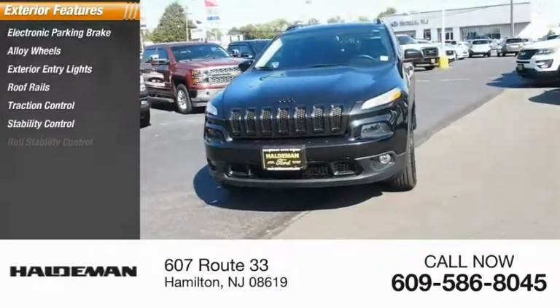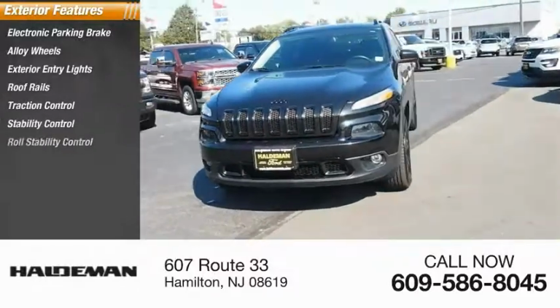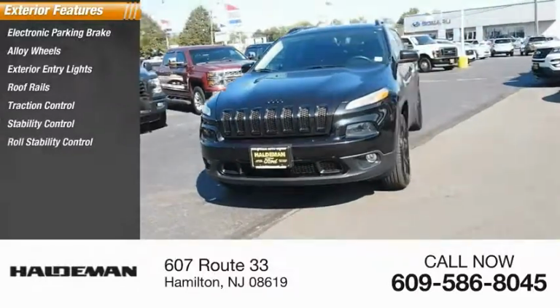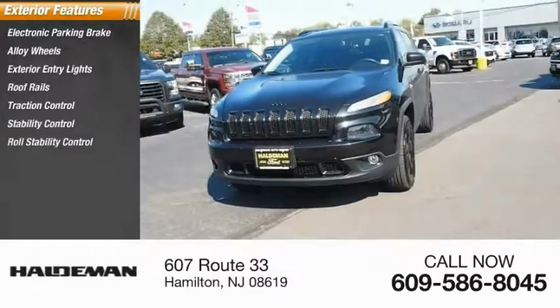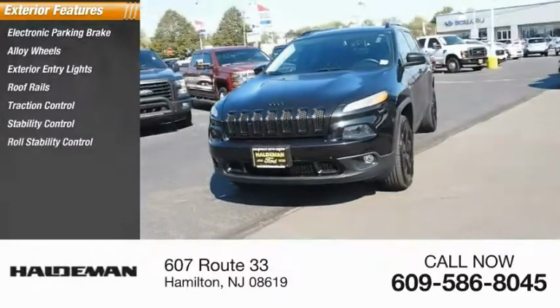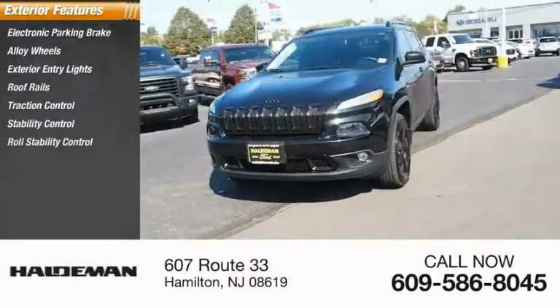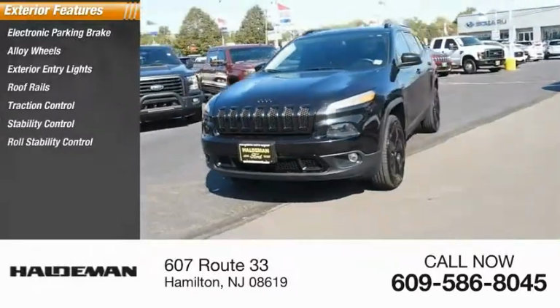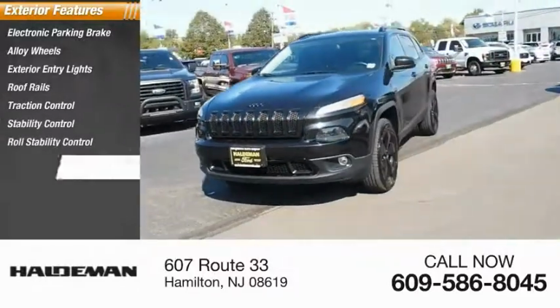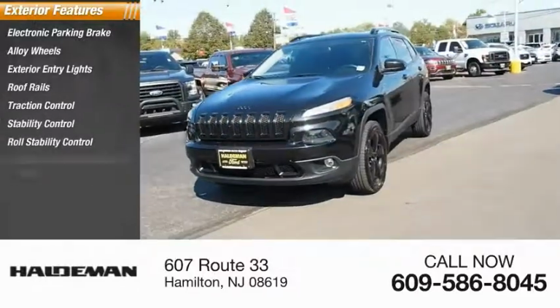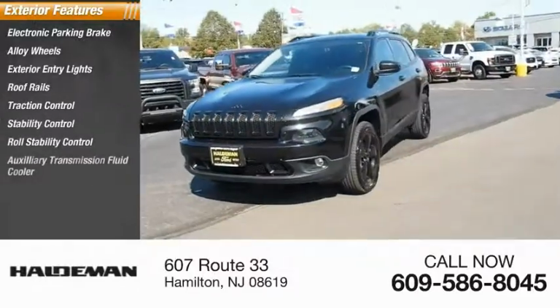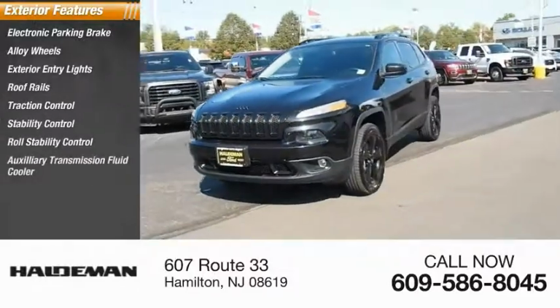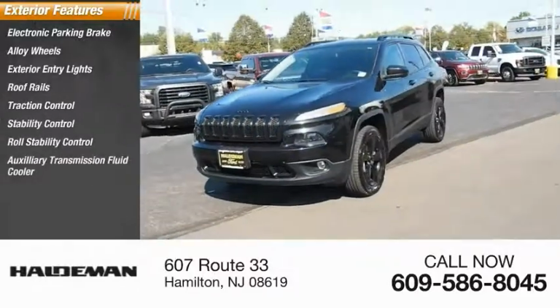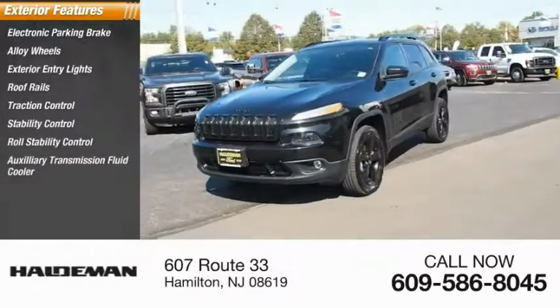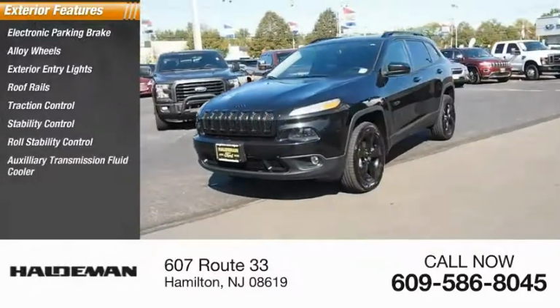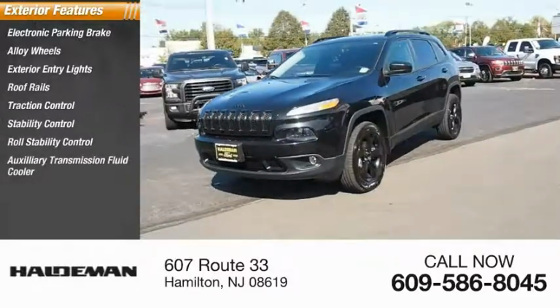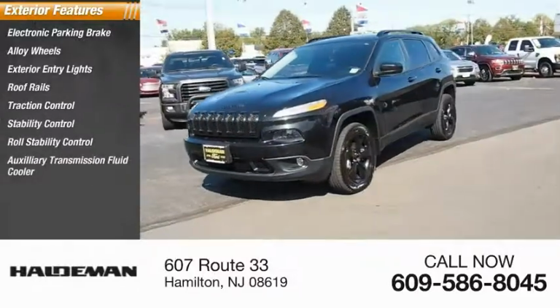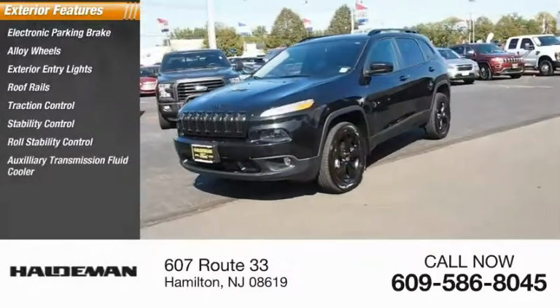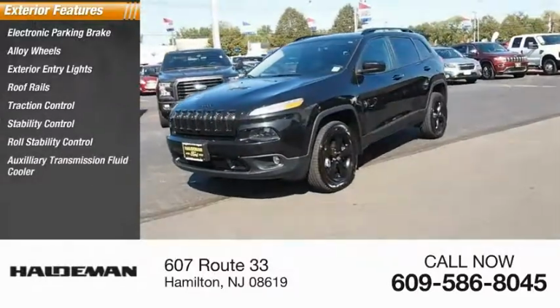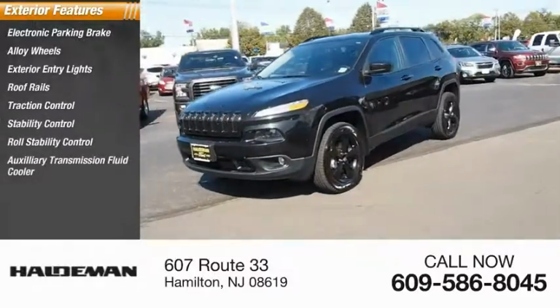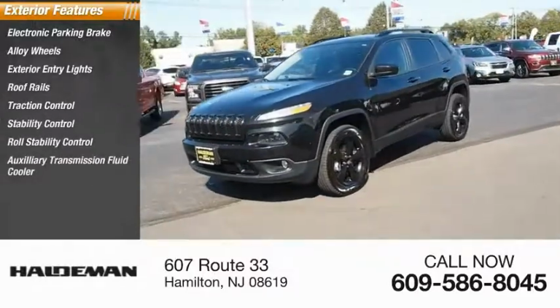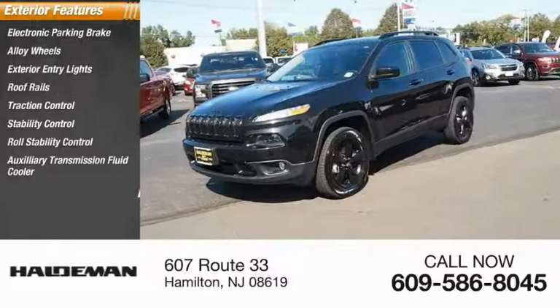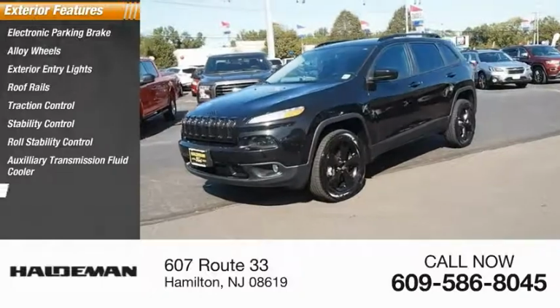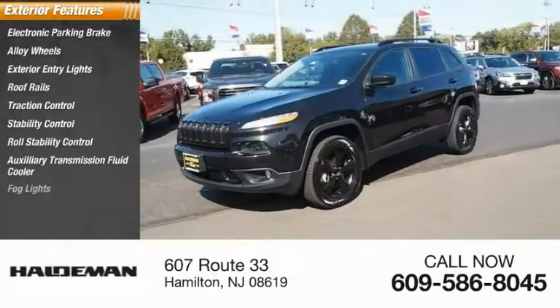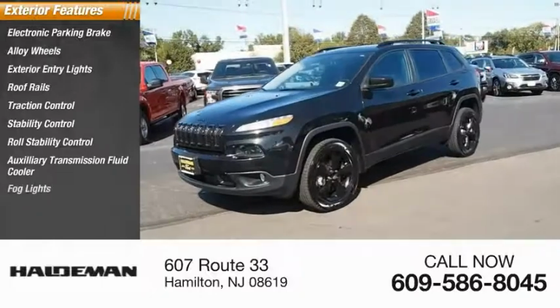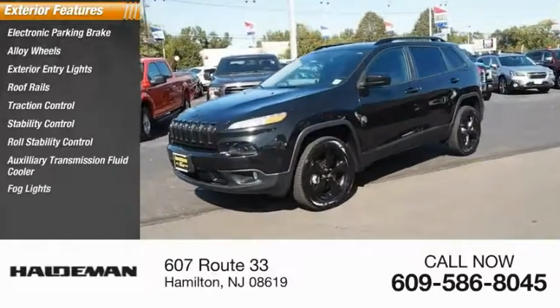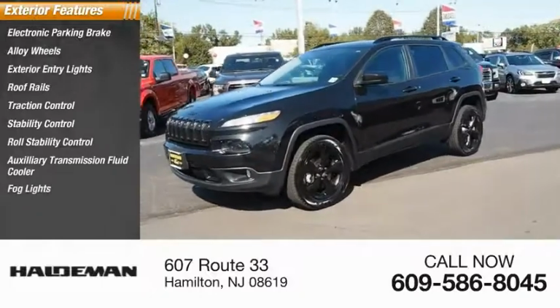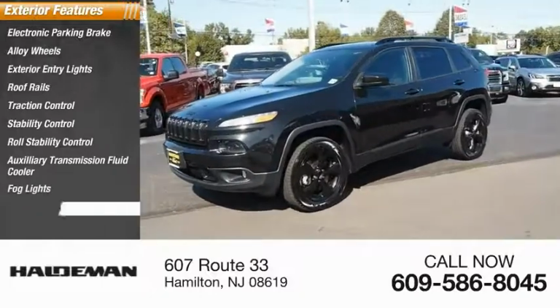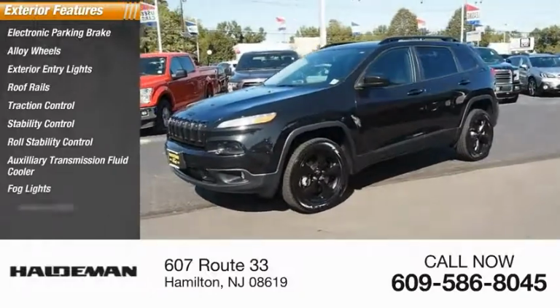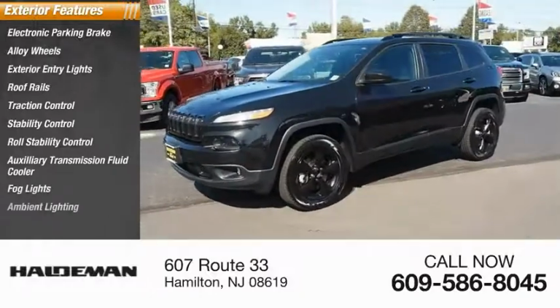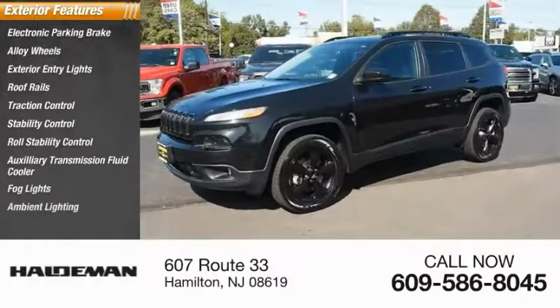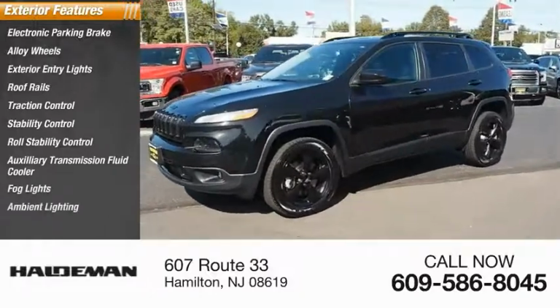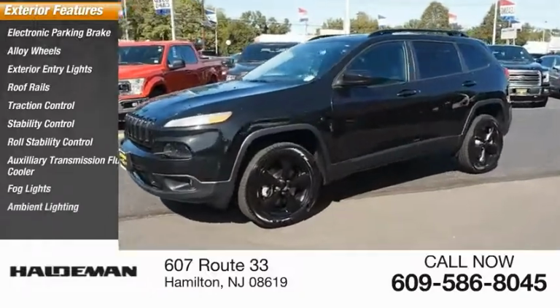Roll stability control, auxiliary transmission fluid cooler, fog lights, ambient lighting.